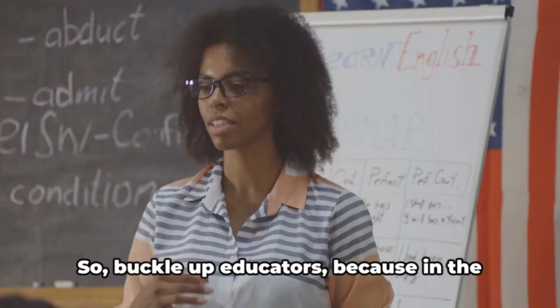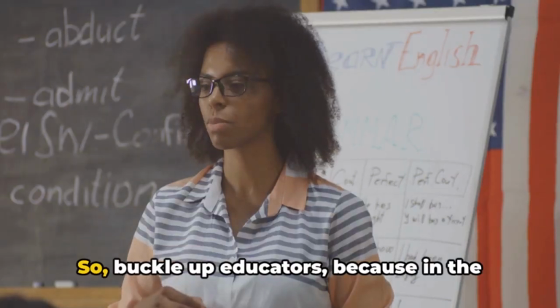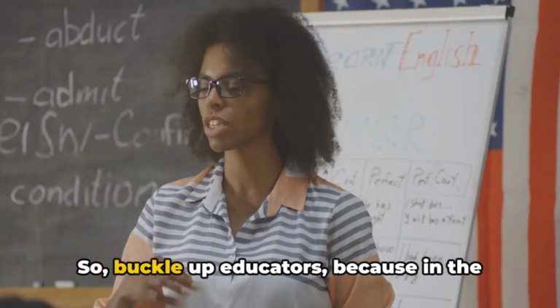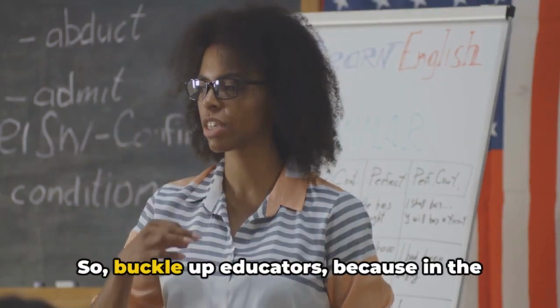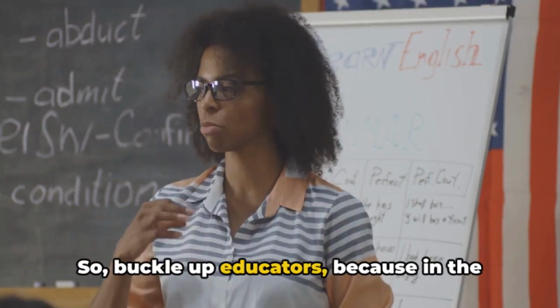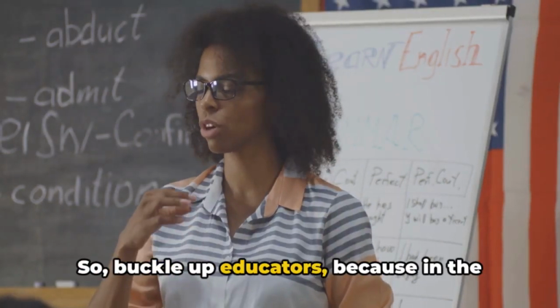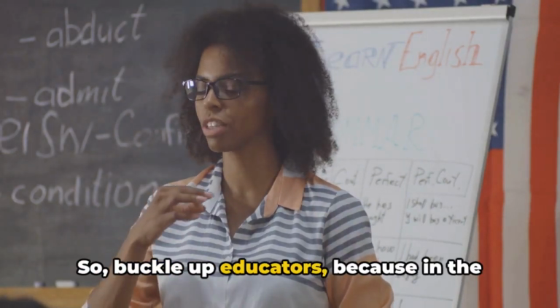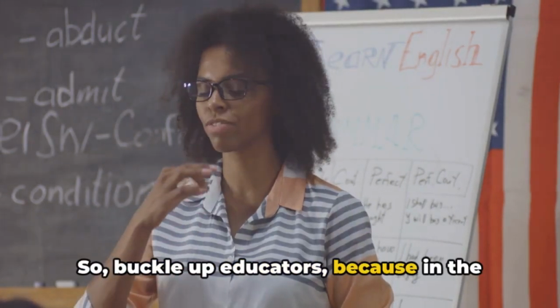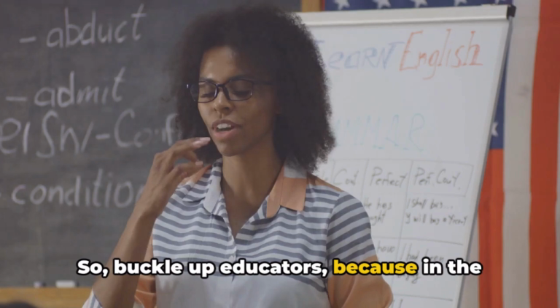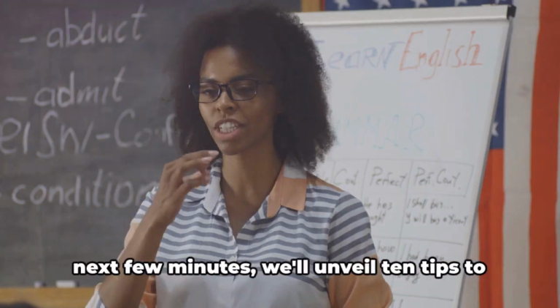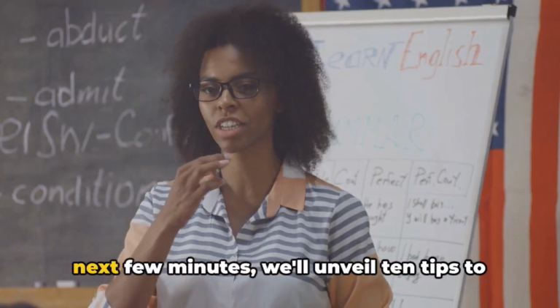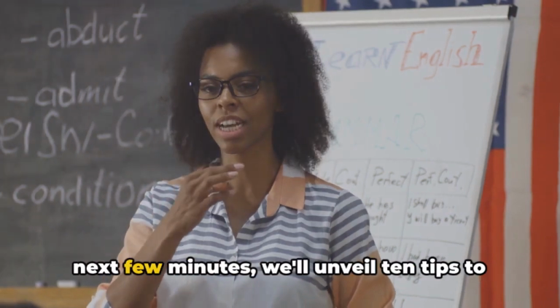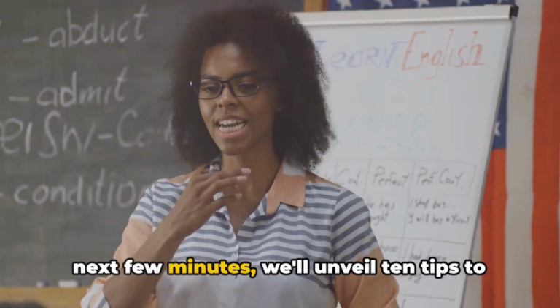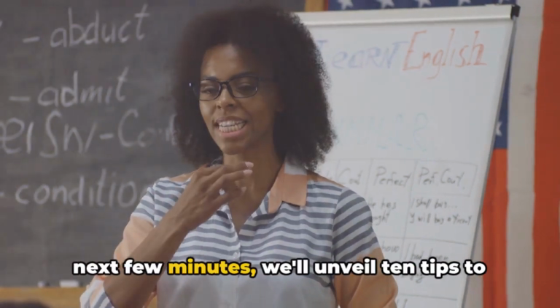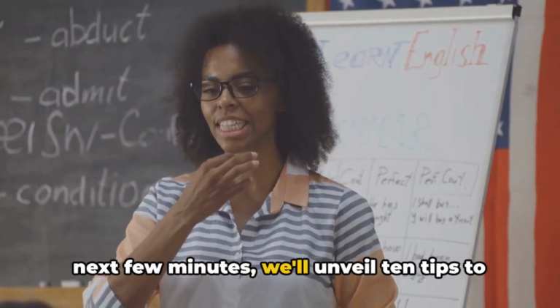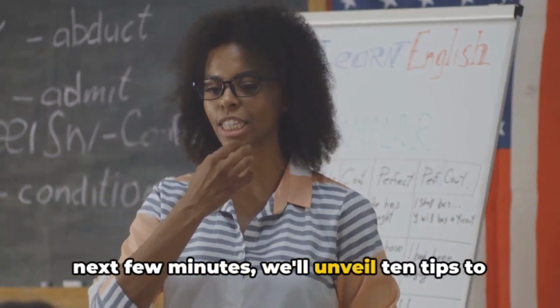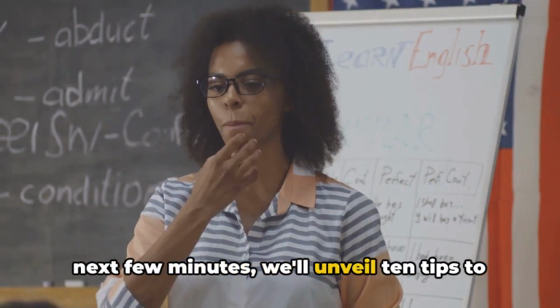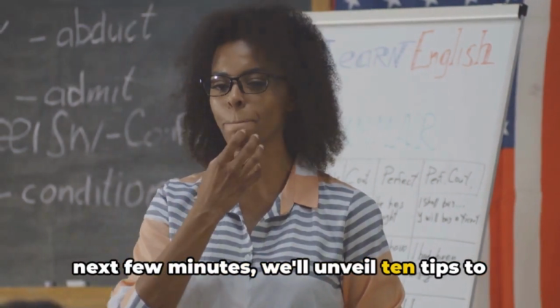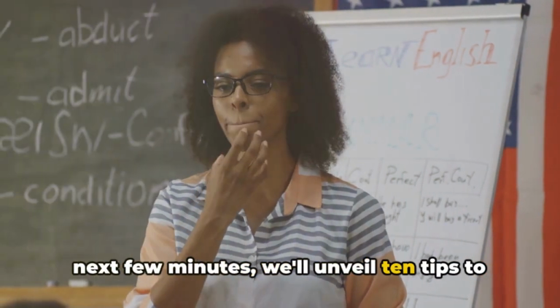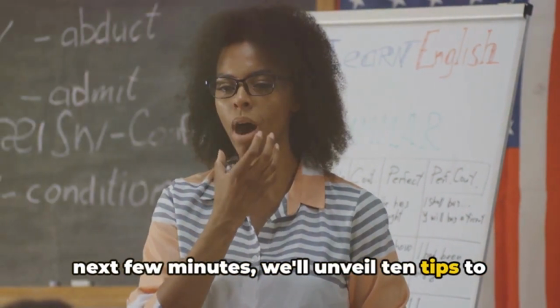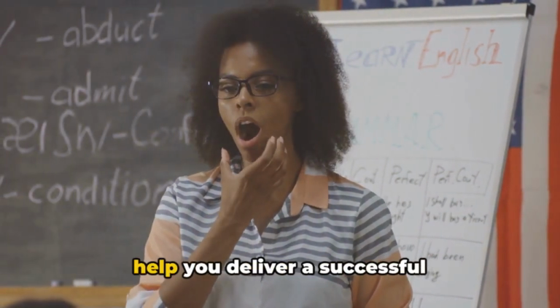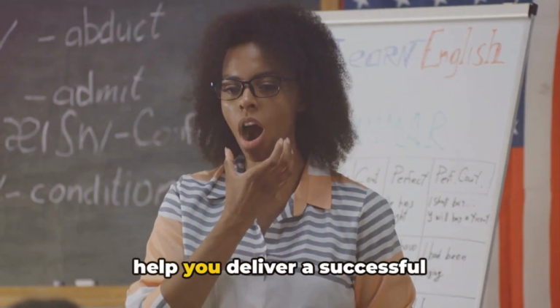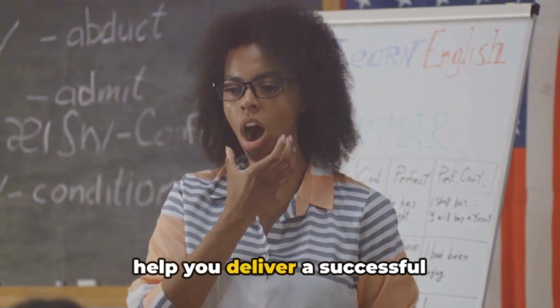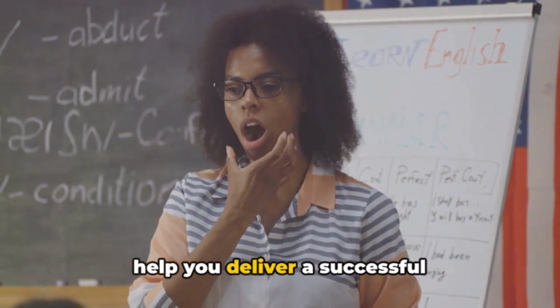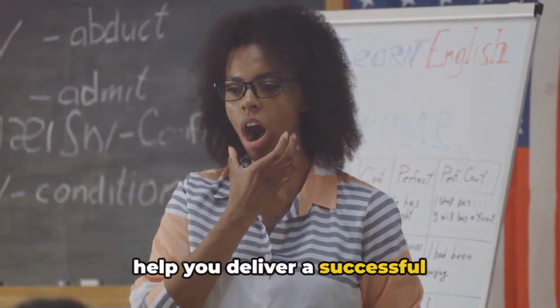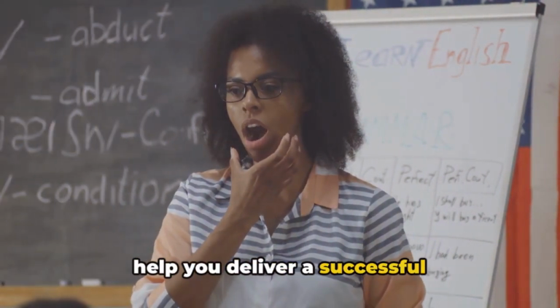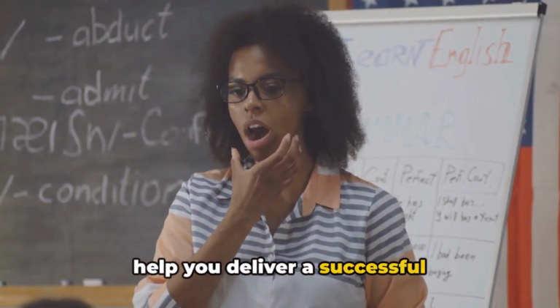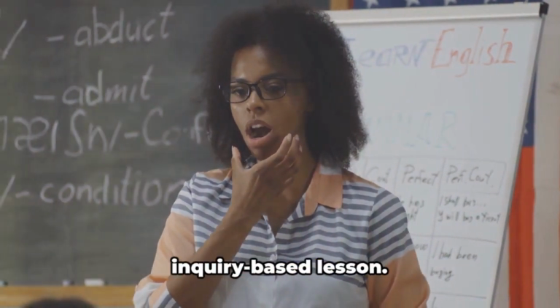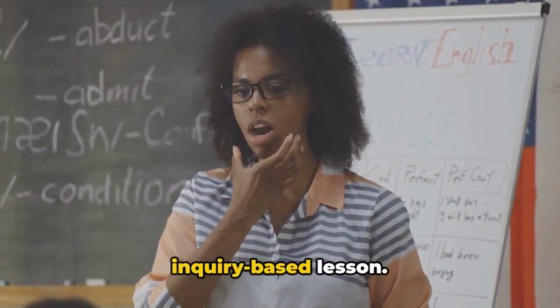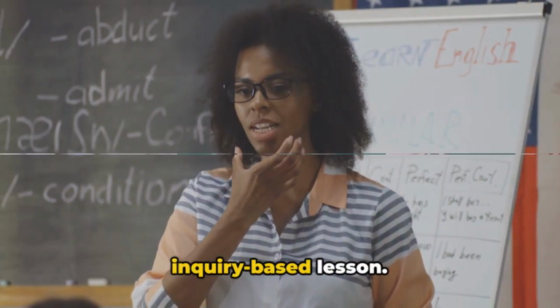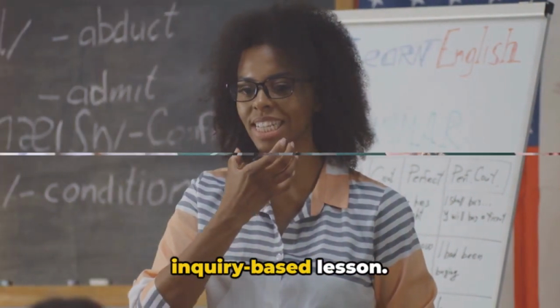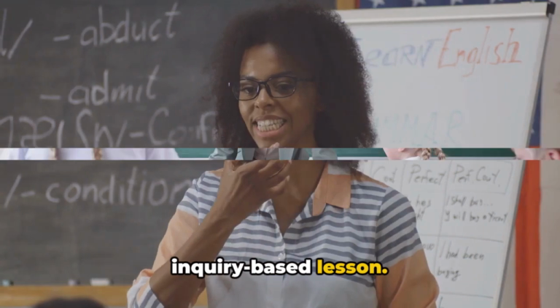So buckle up, educators, because in the next few minutes, we'll unveil 10 tips to help you deliver a successful inquiry-based lesson.